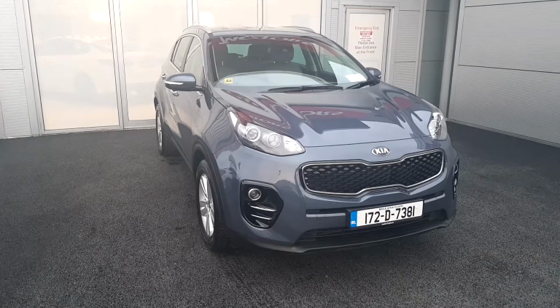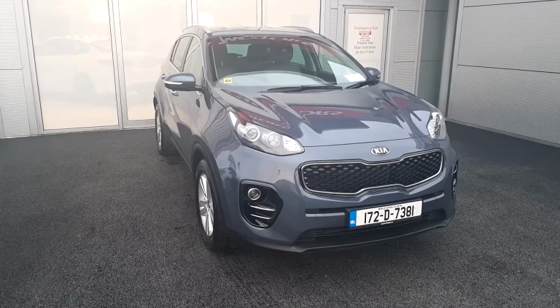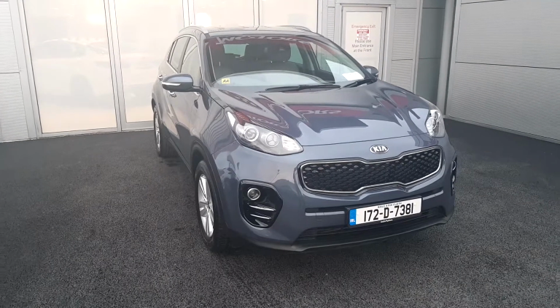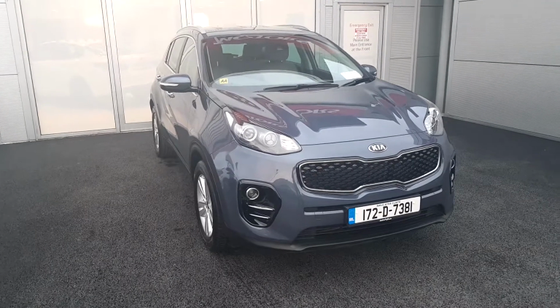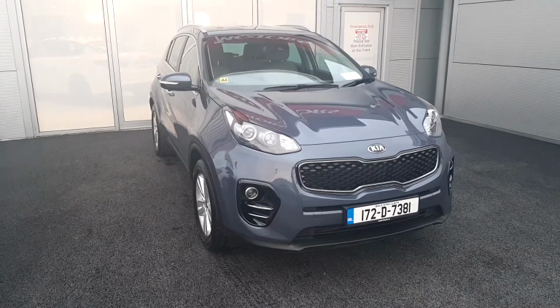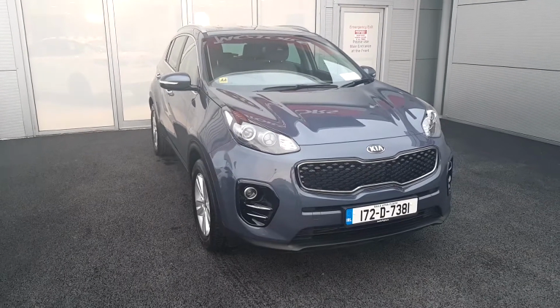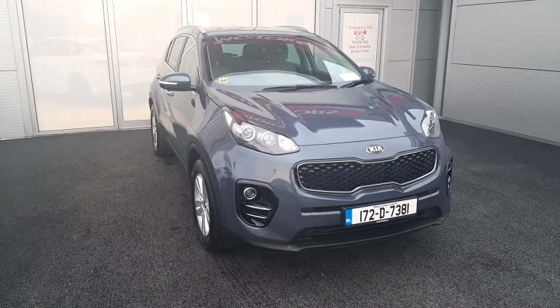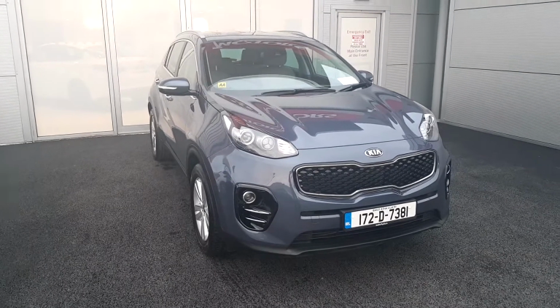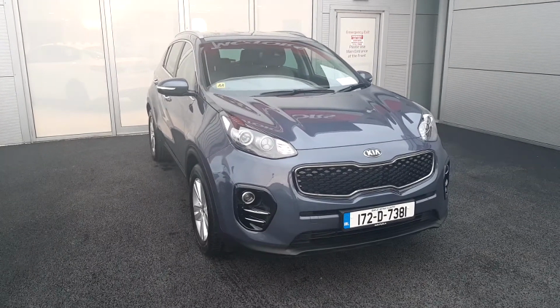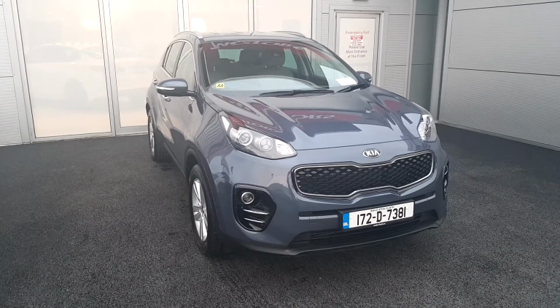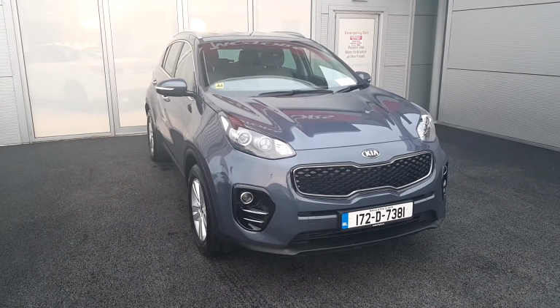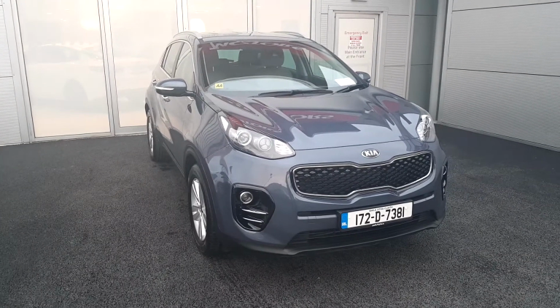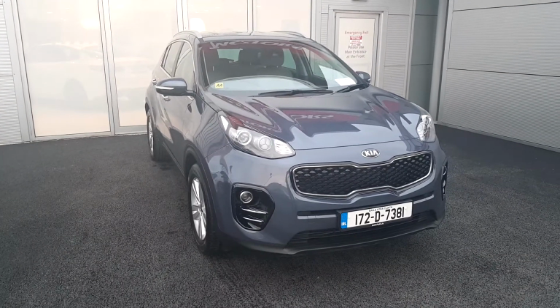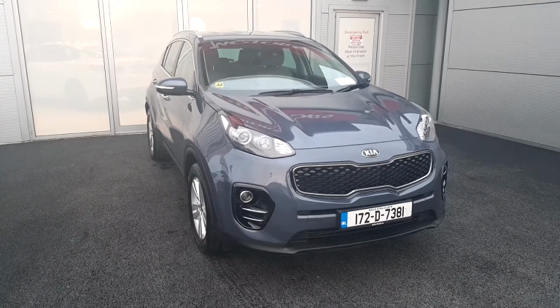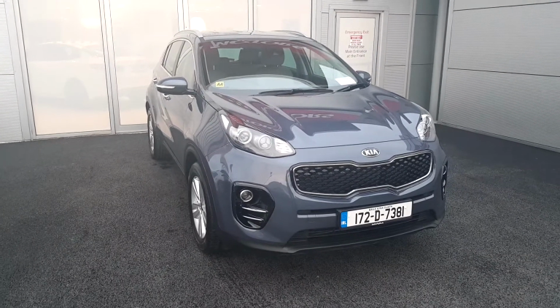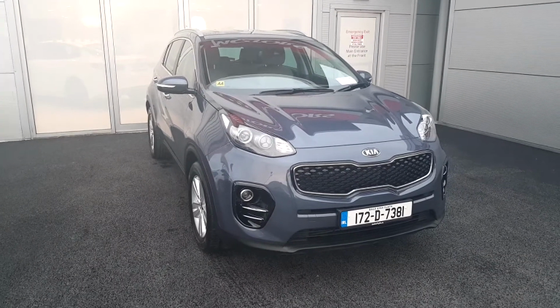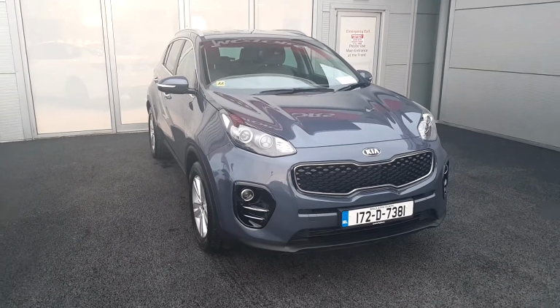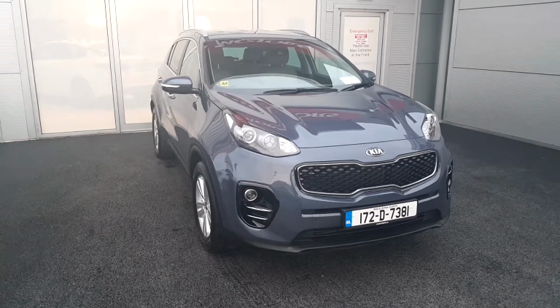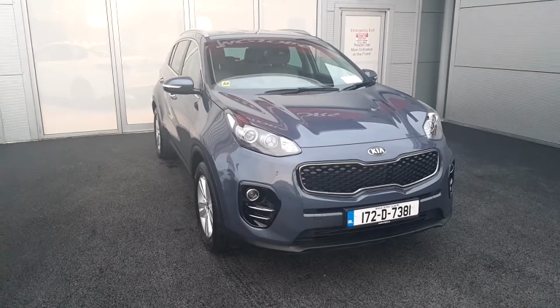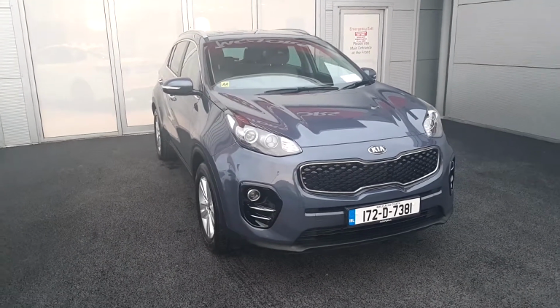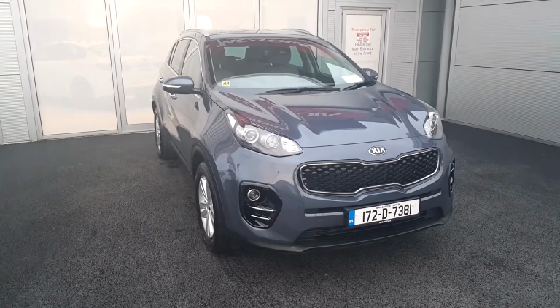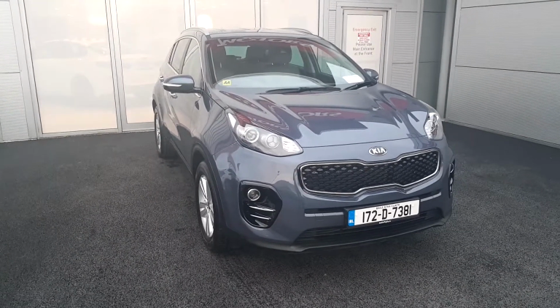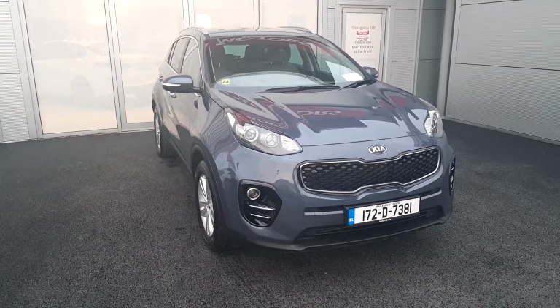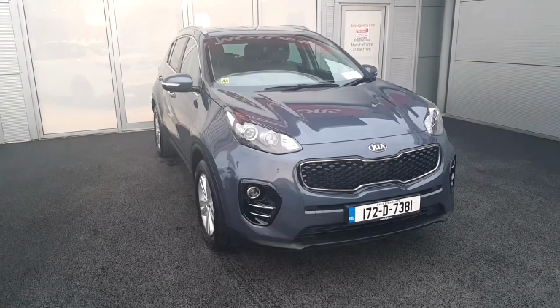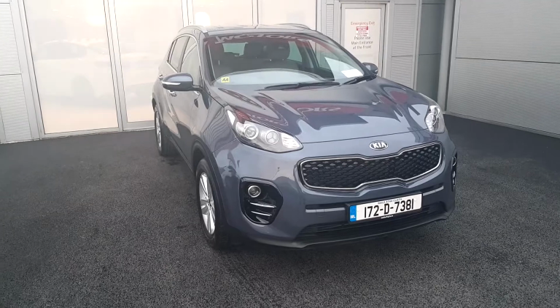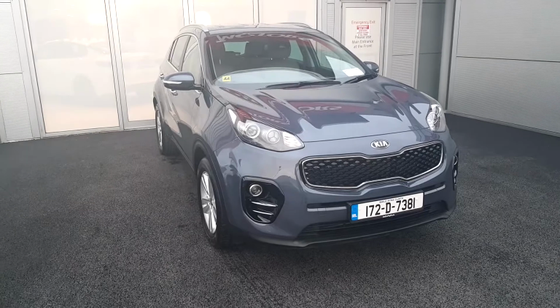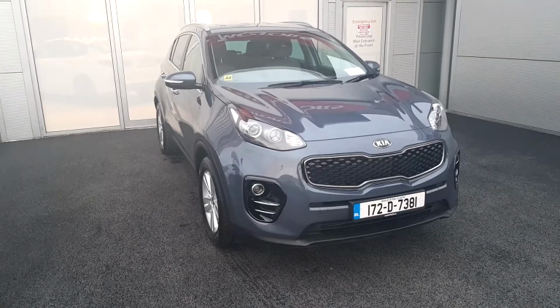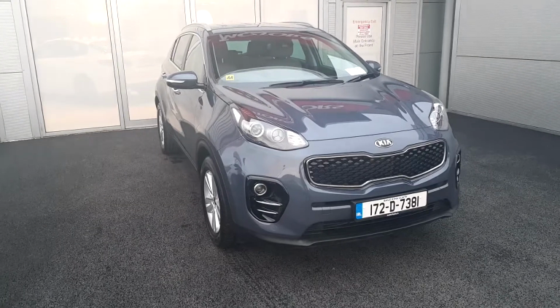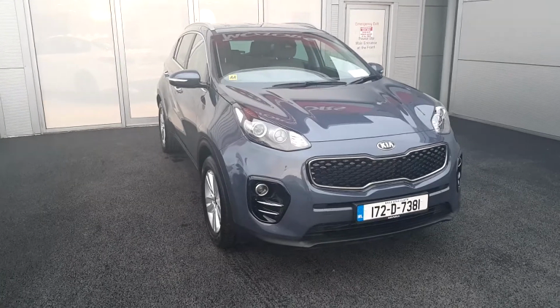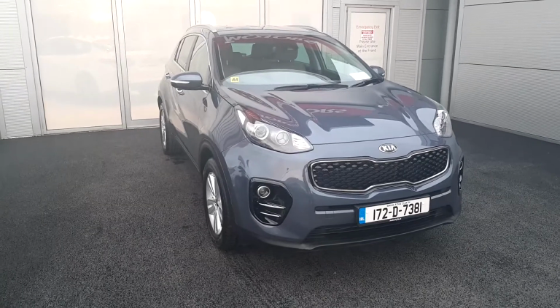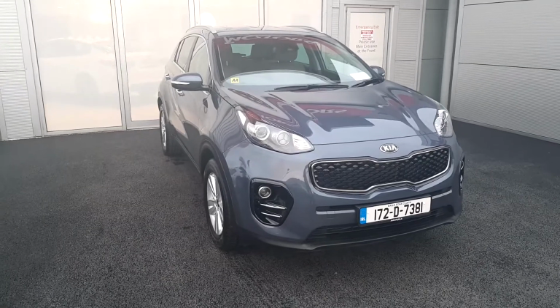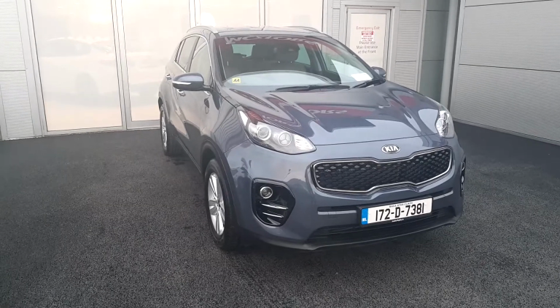Today we are looking at this beautiful 172 Kia Sportage. This is the Platinum model.